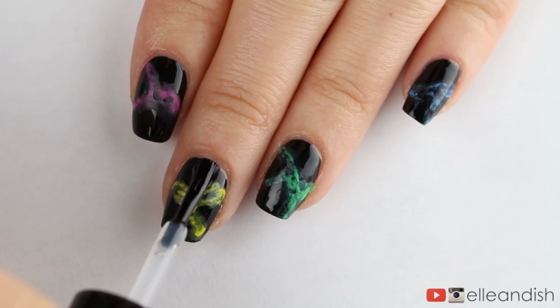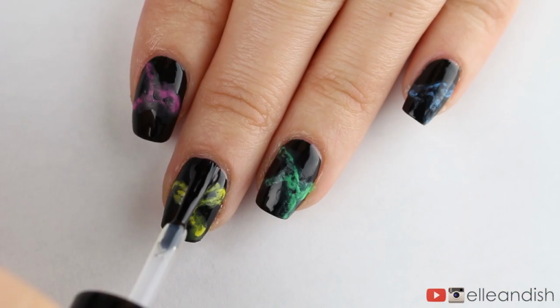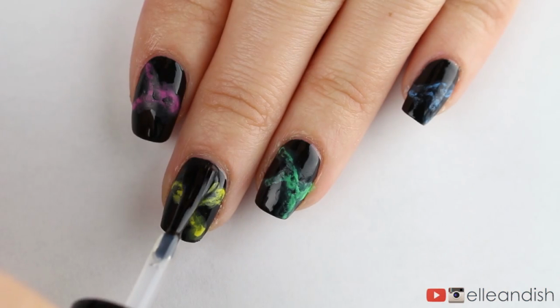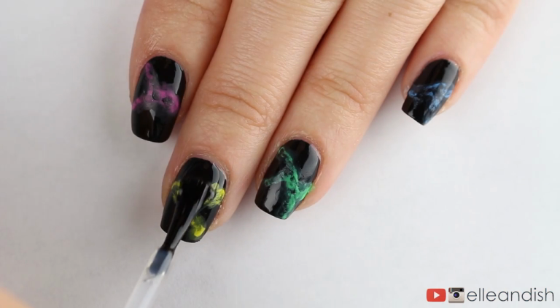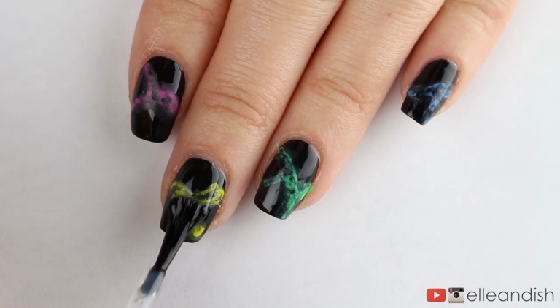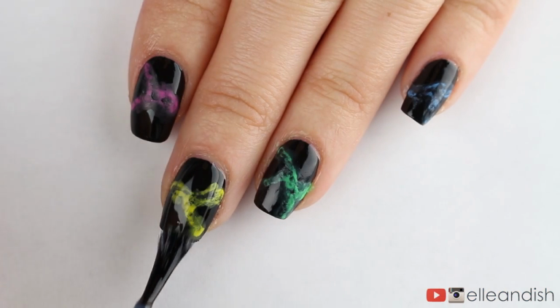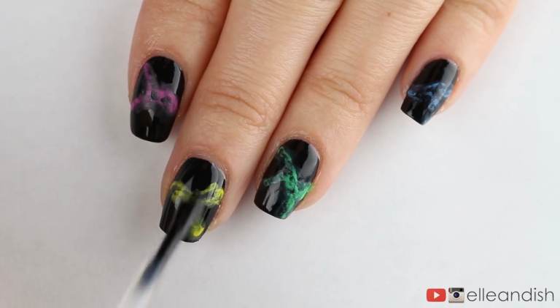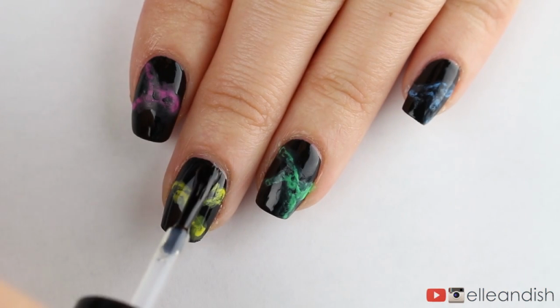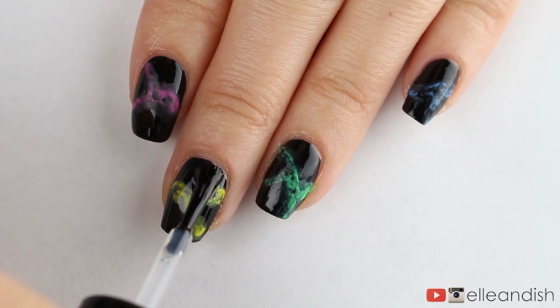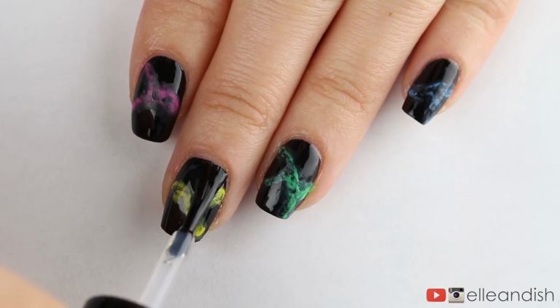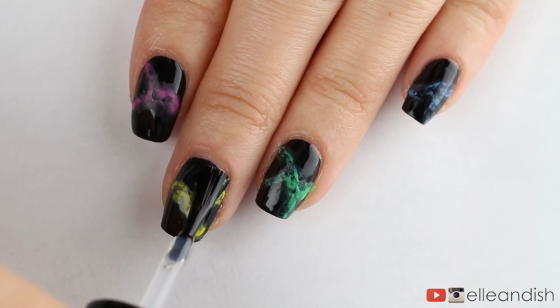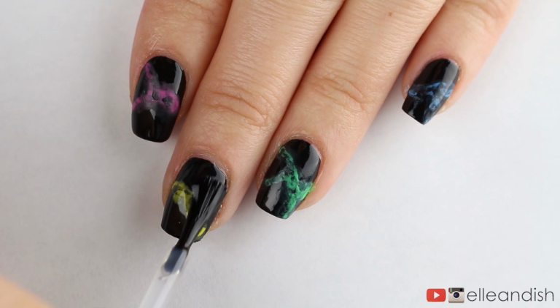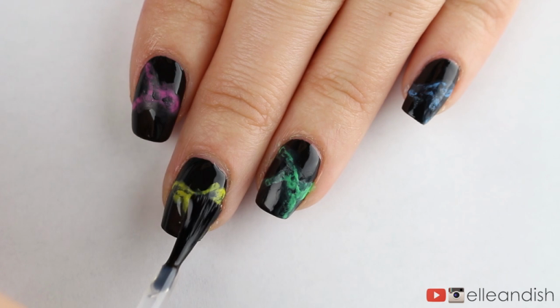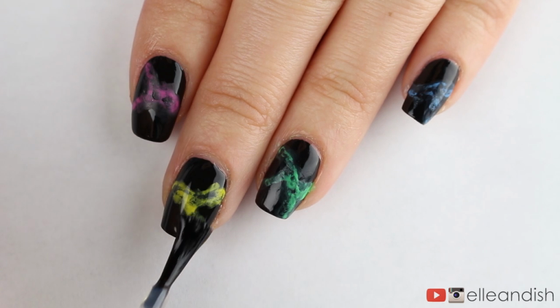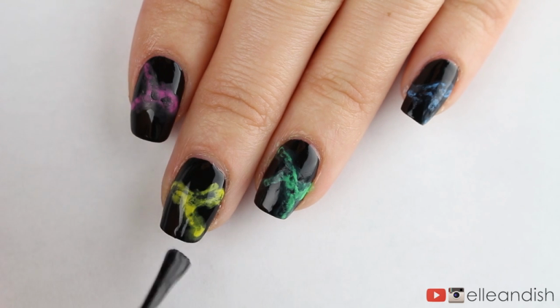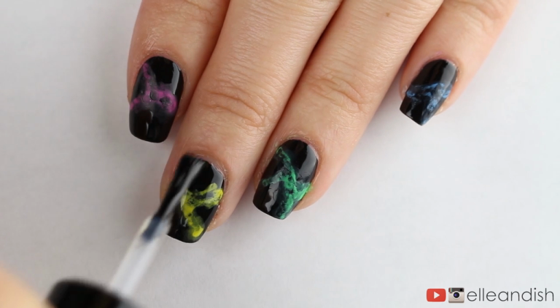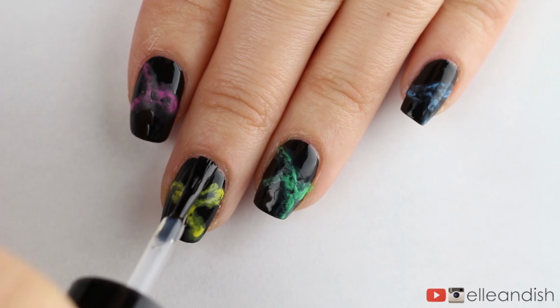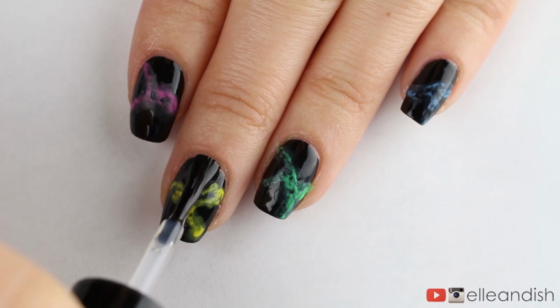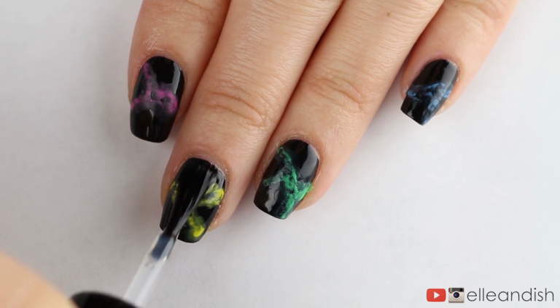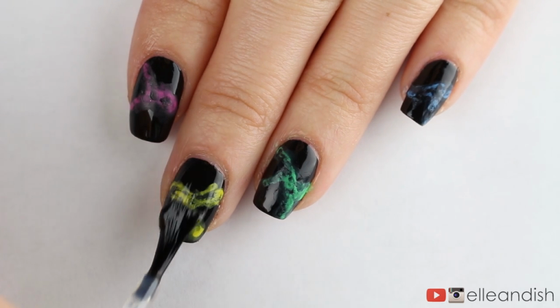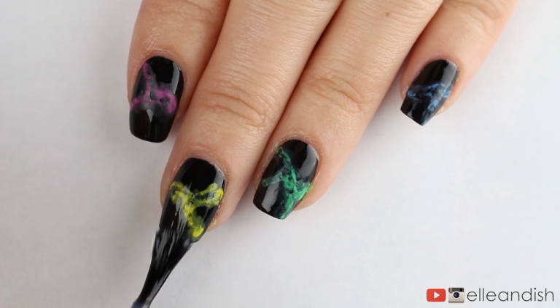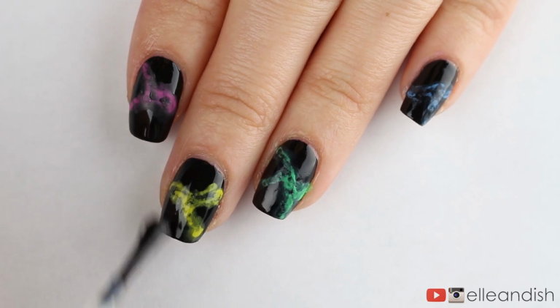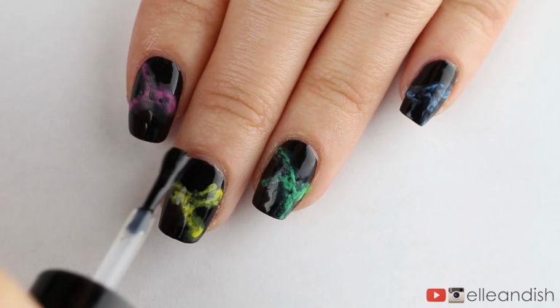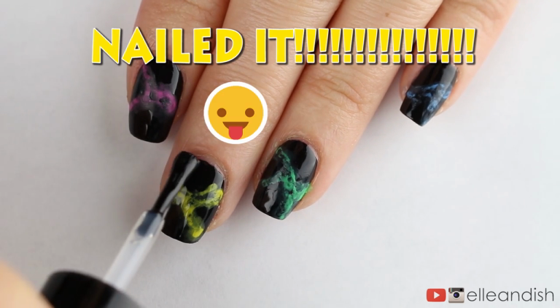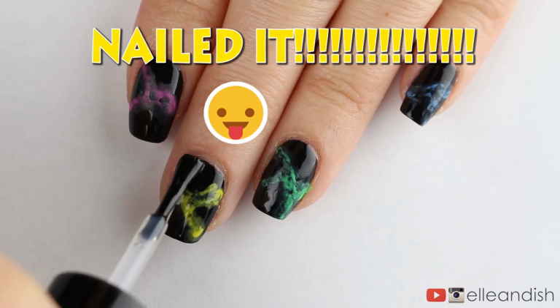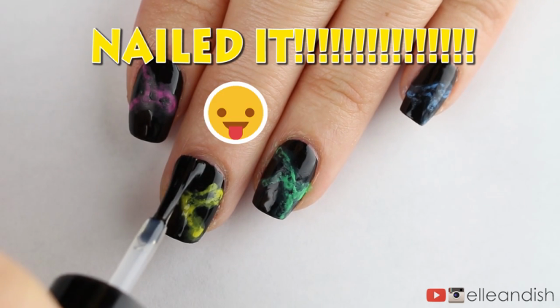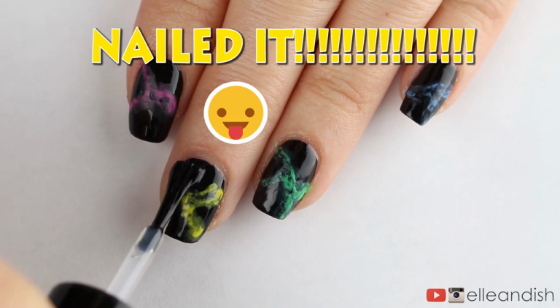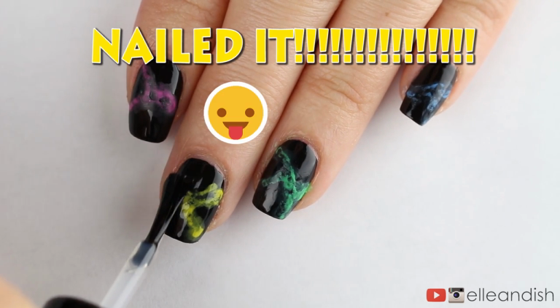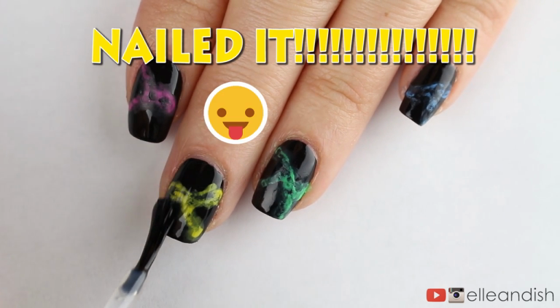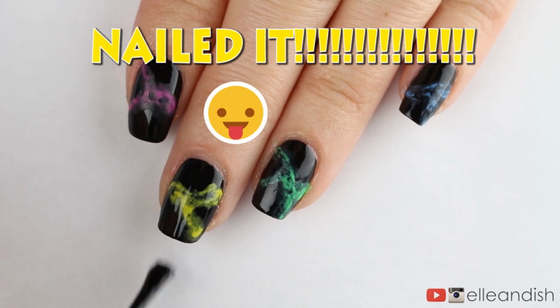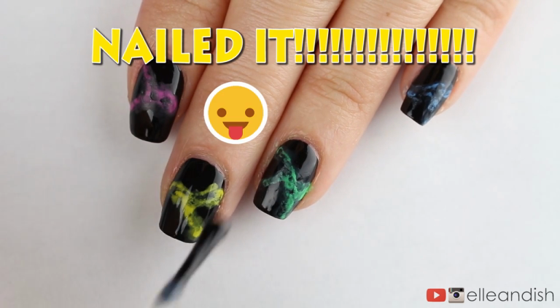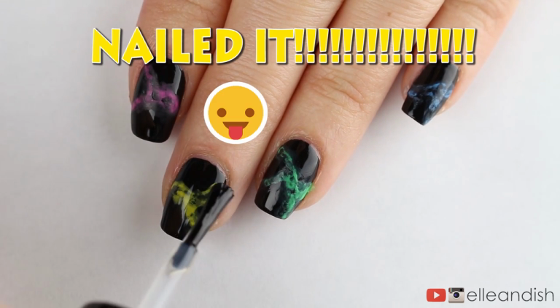And now I'm done, so I'm going to apply some top coat. I'd say this was a nailed it Tumblr moment, don't you think?